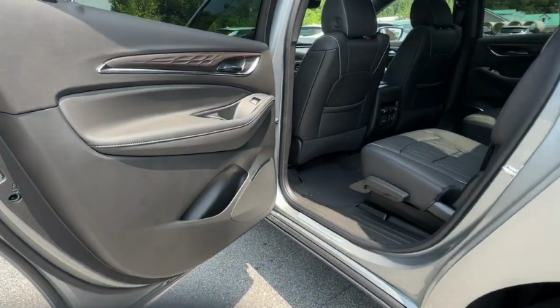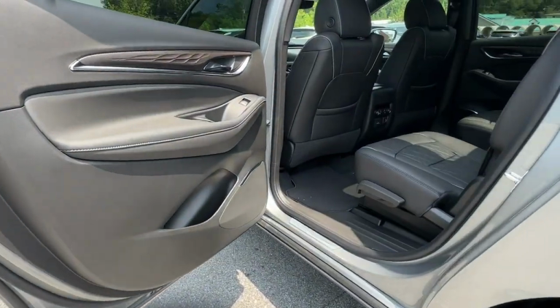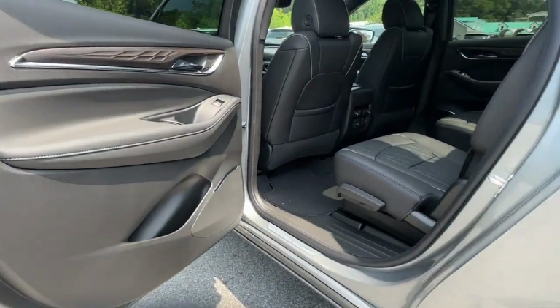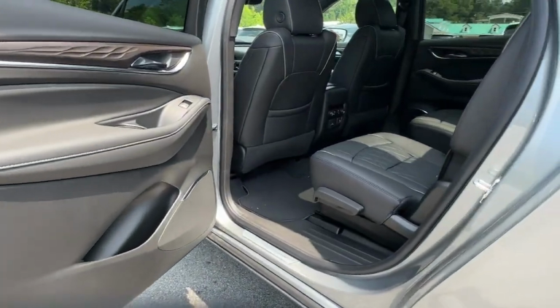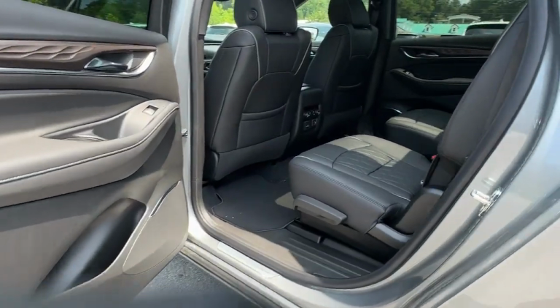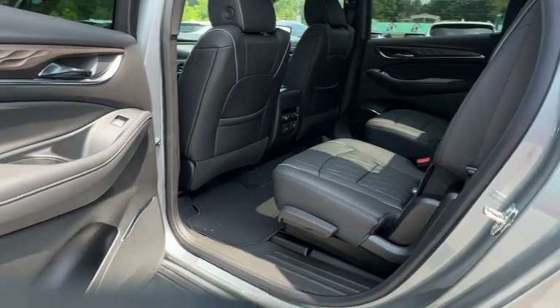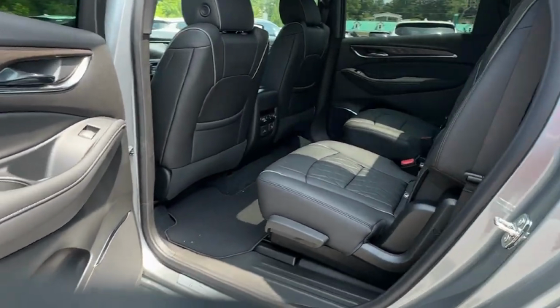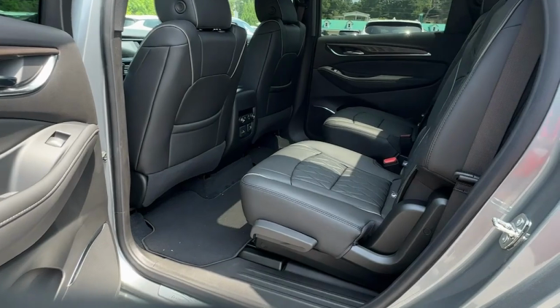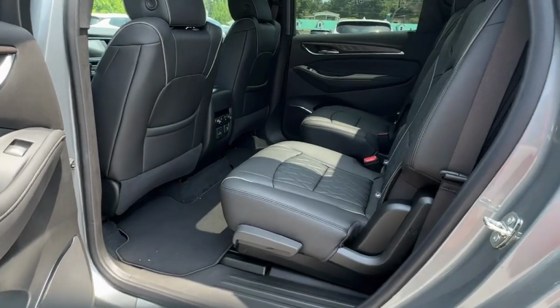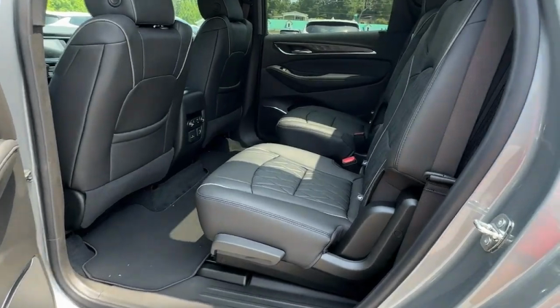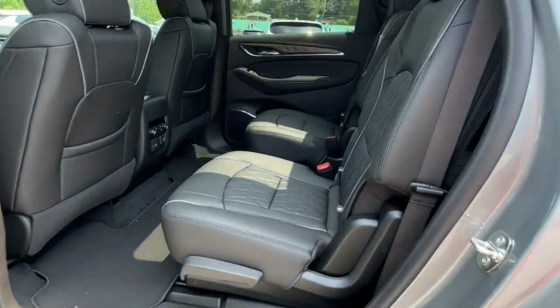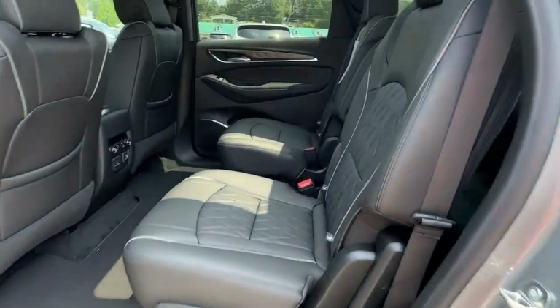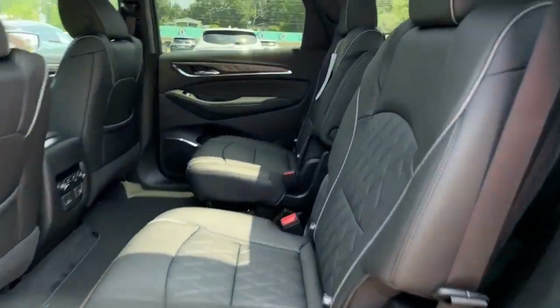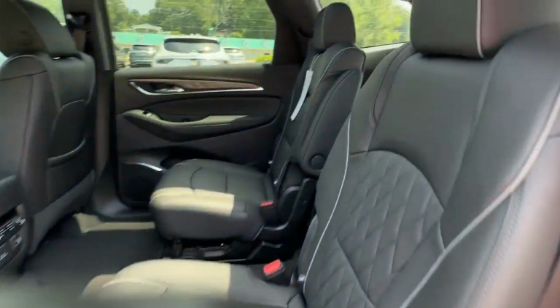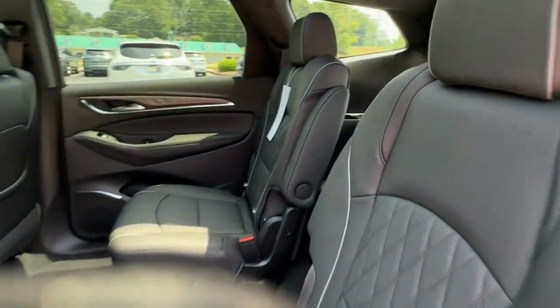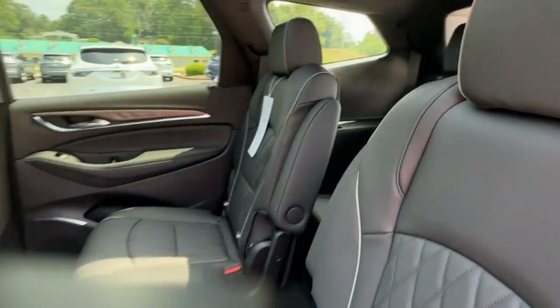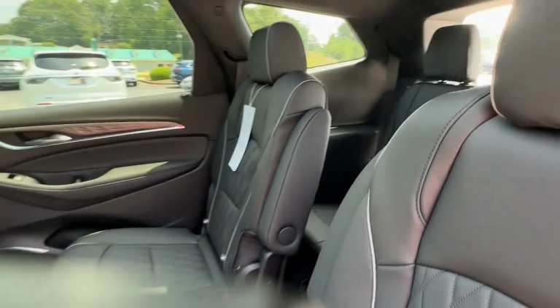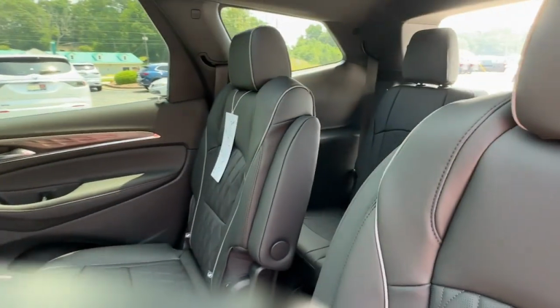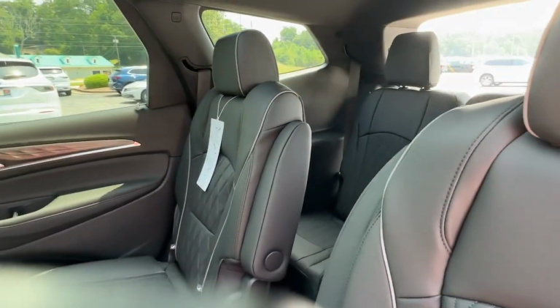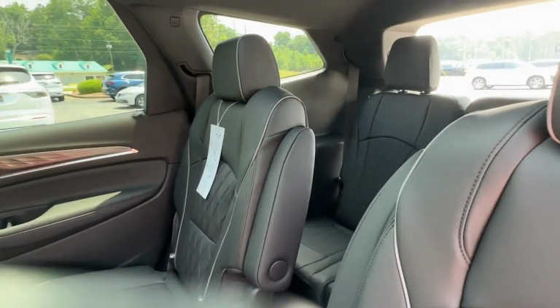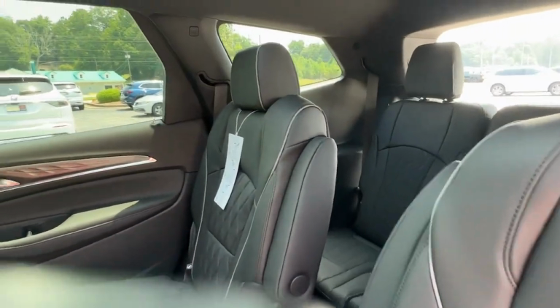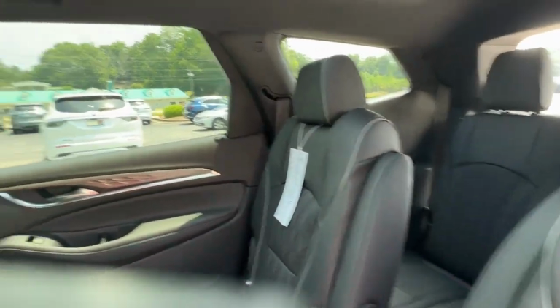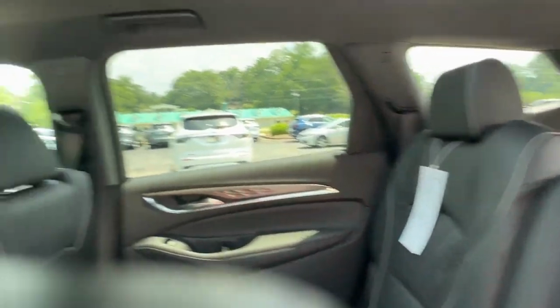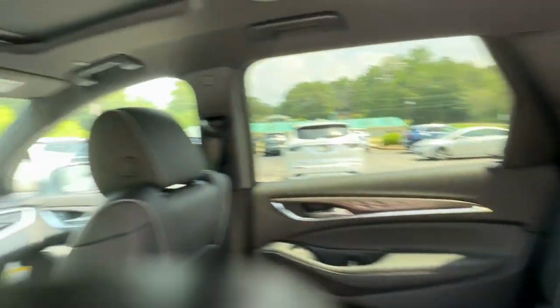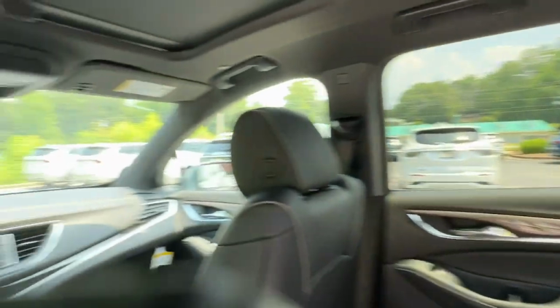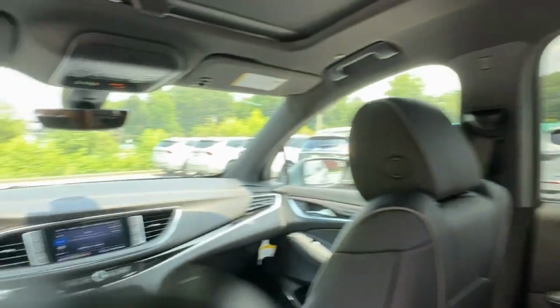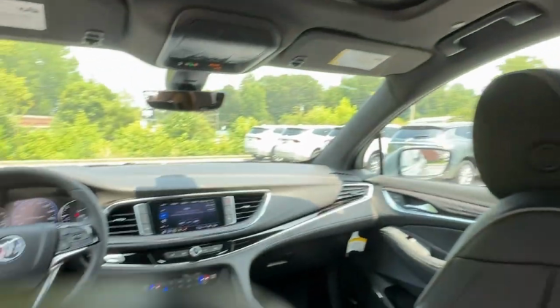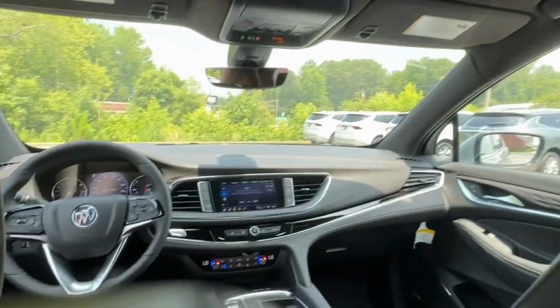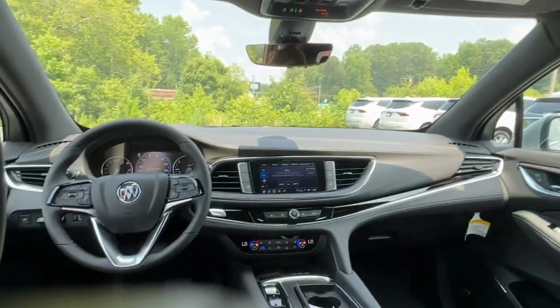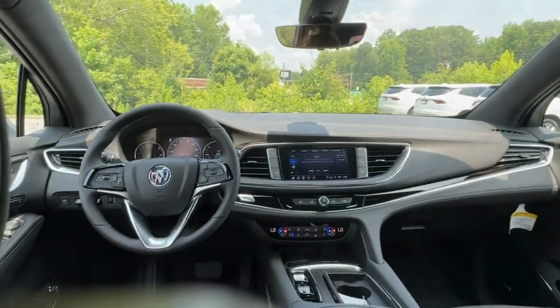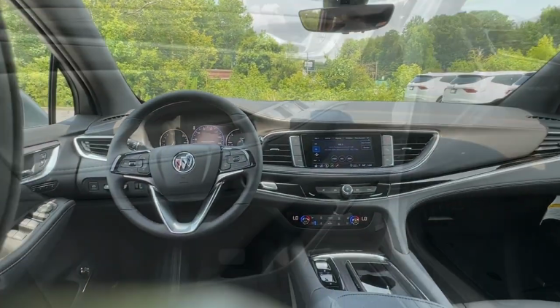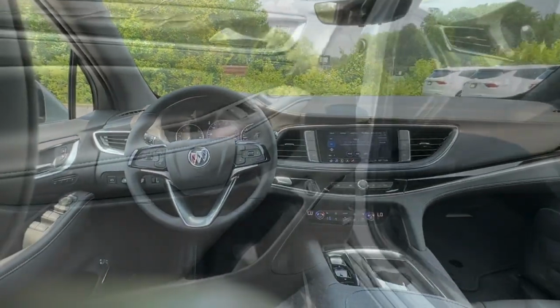The Enclave gives you the satisfaction of knowing you're driving excellence. Call us today for a road test.